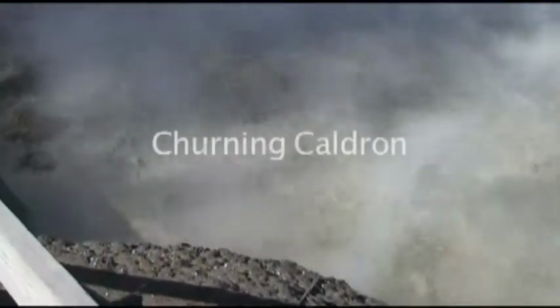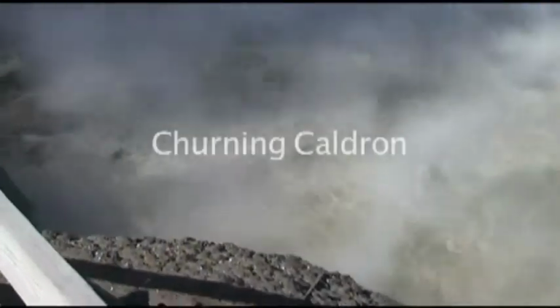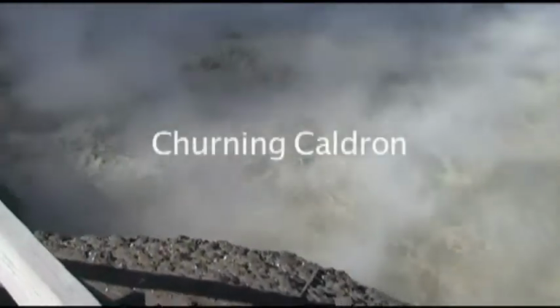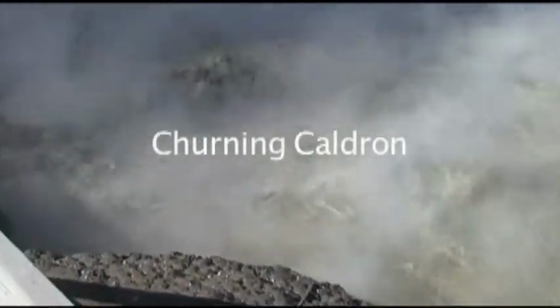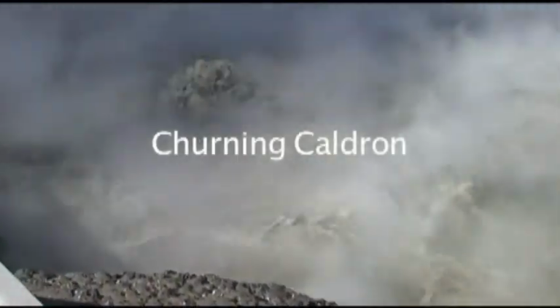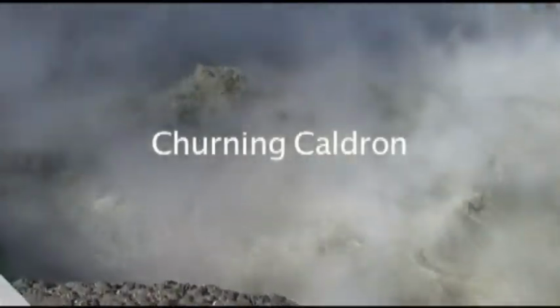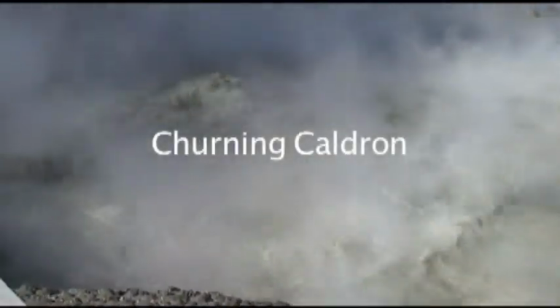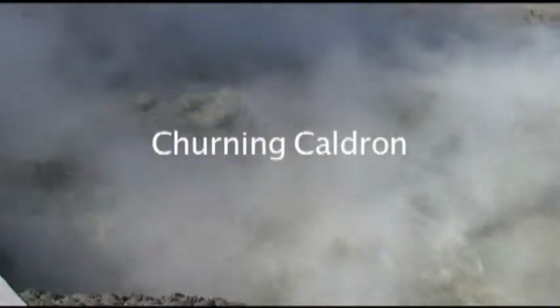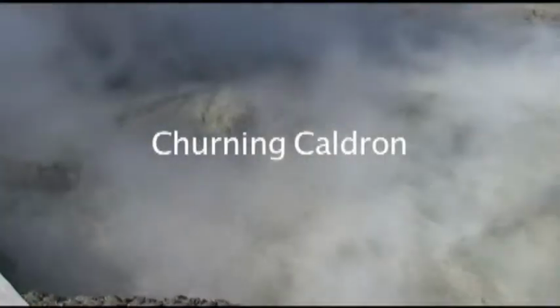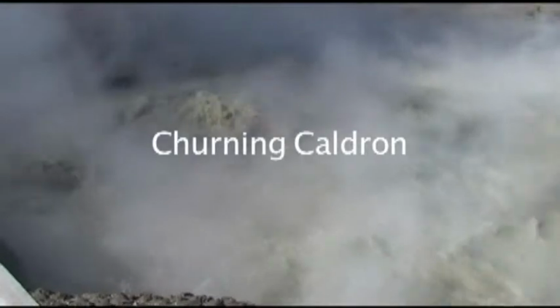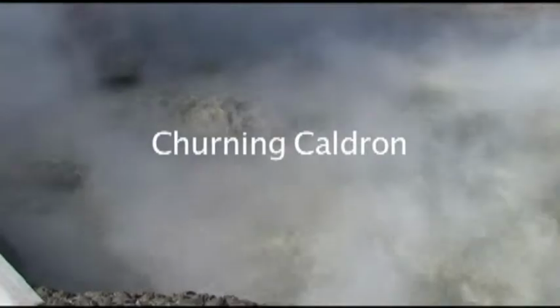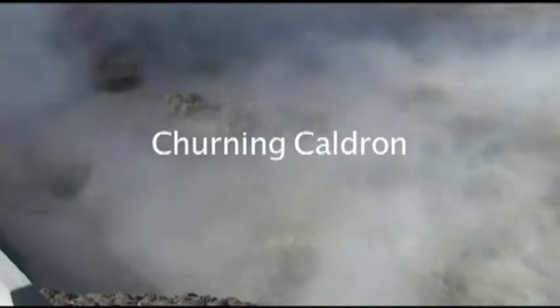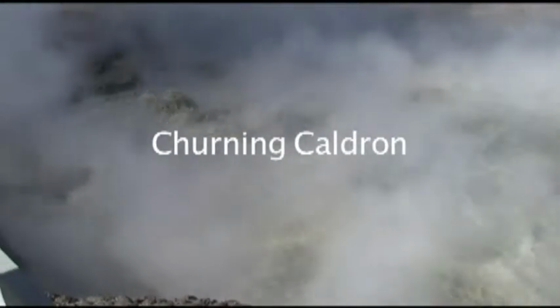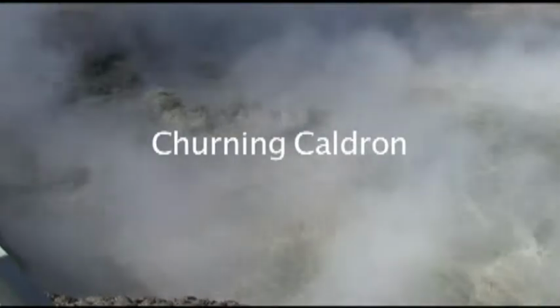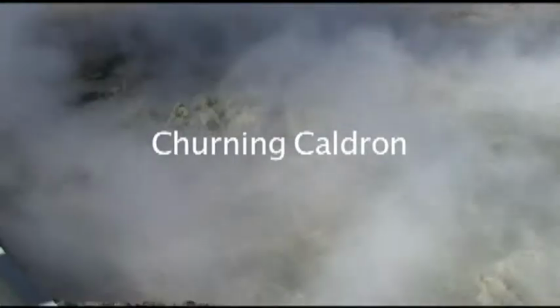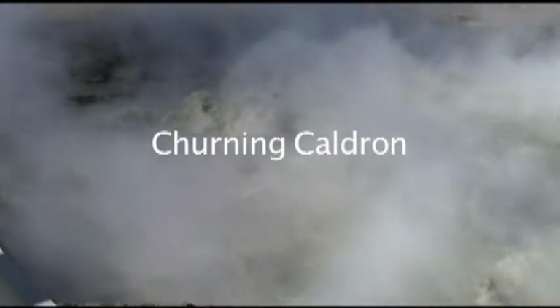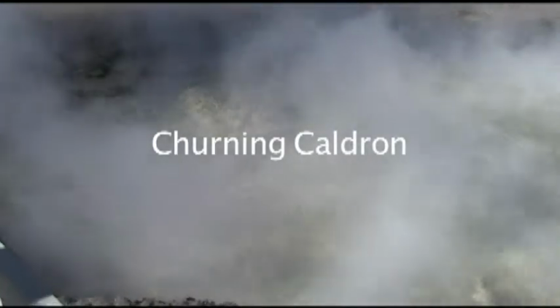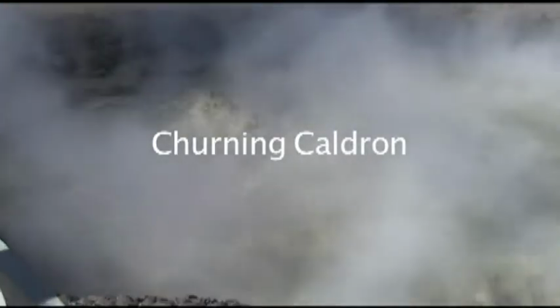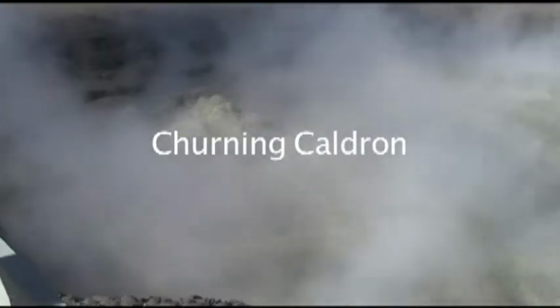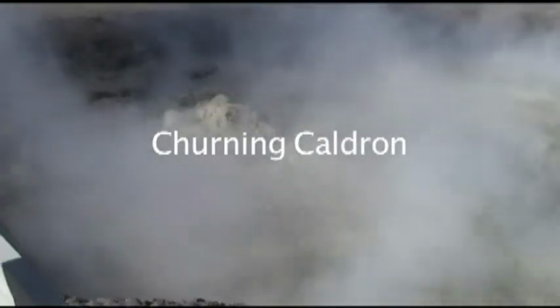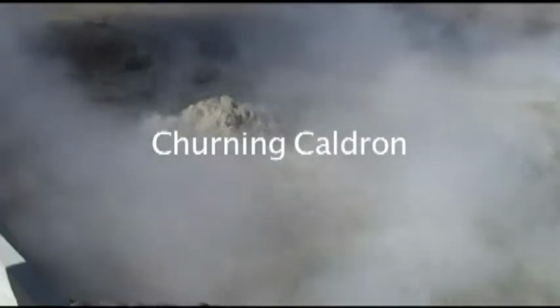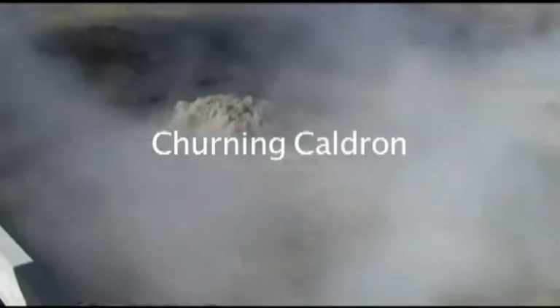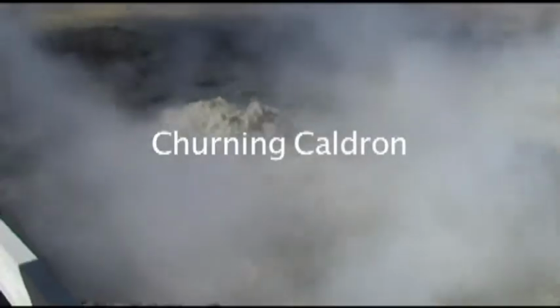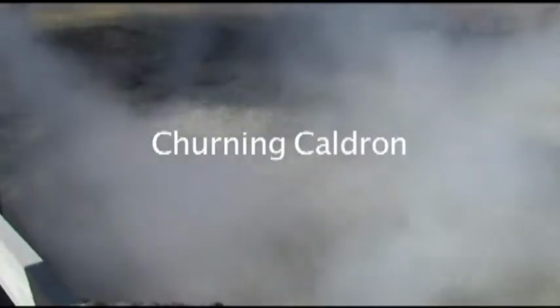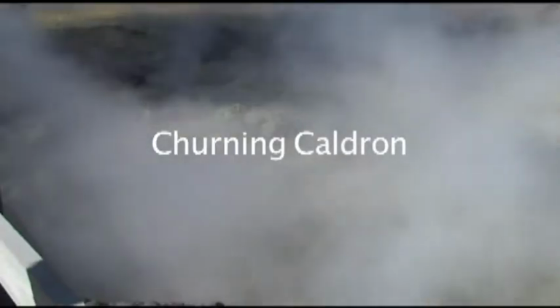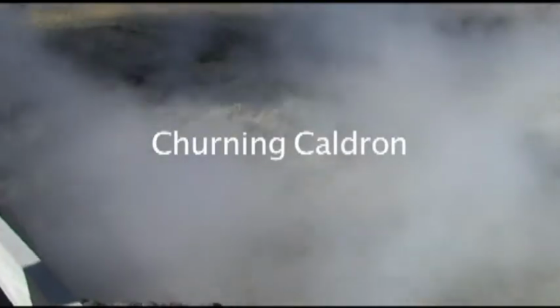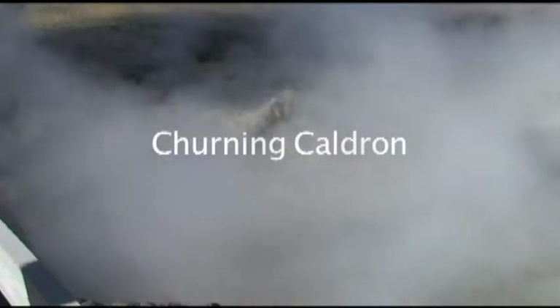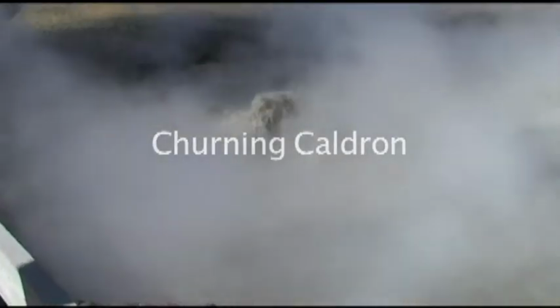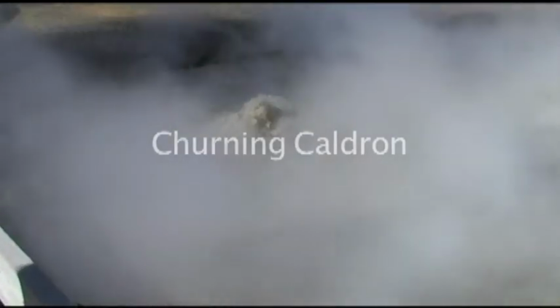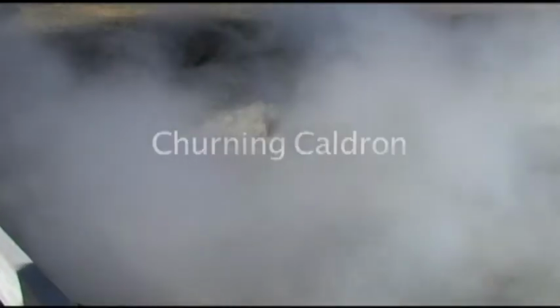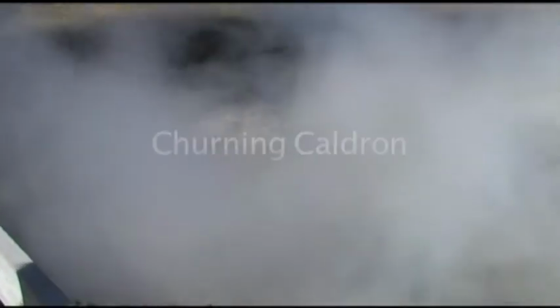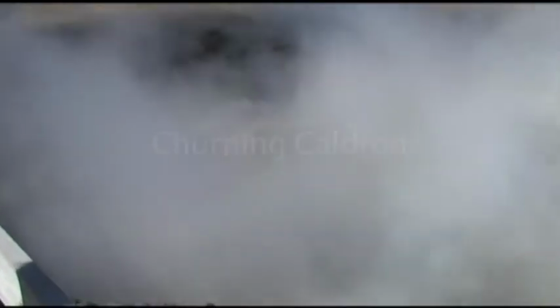Those are mostly gases — so much water and gases.